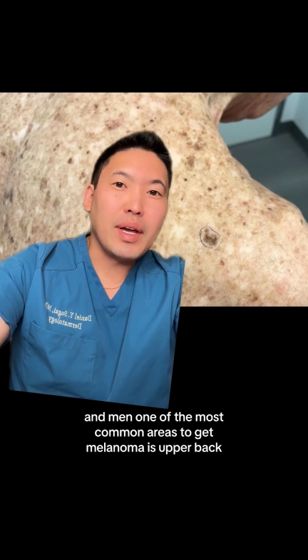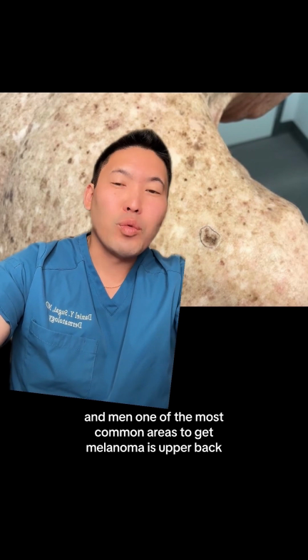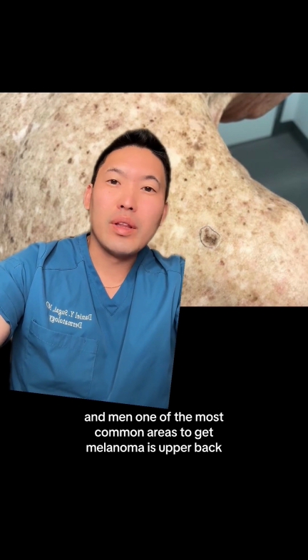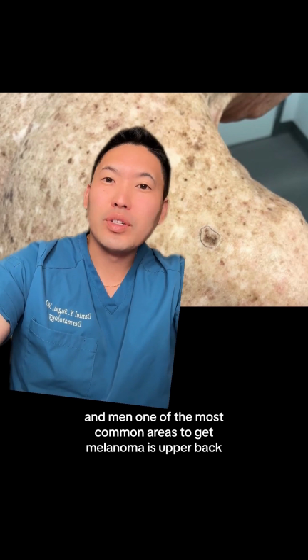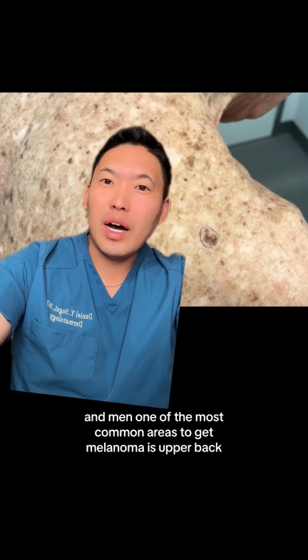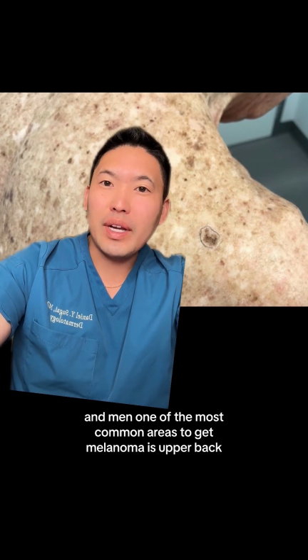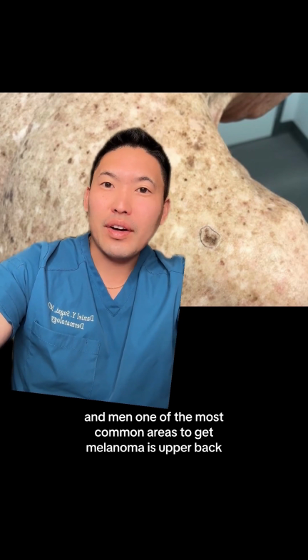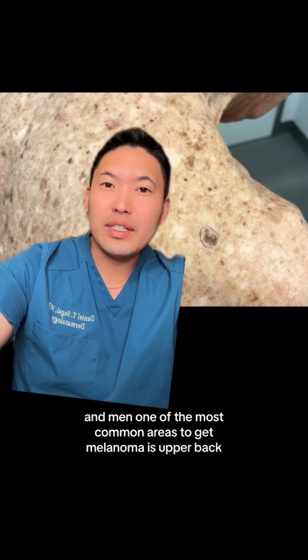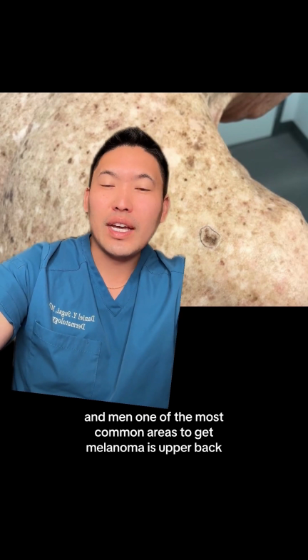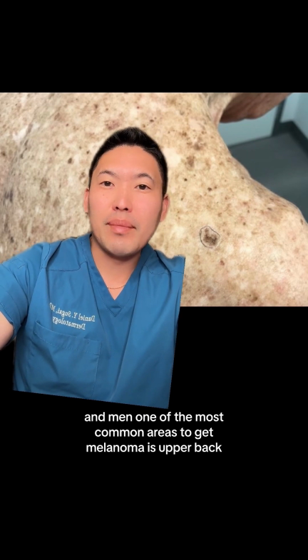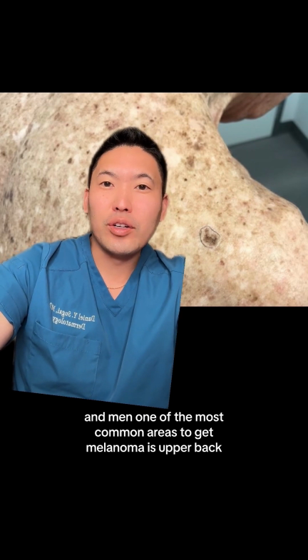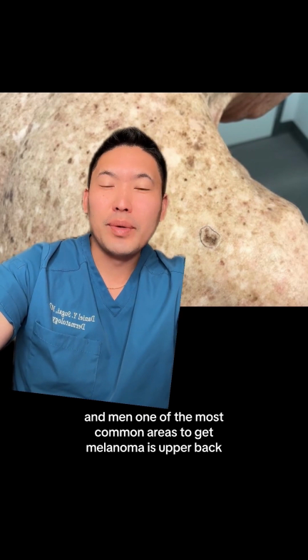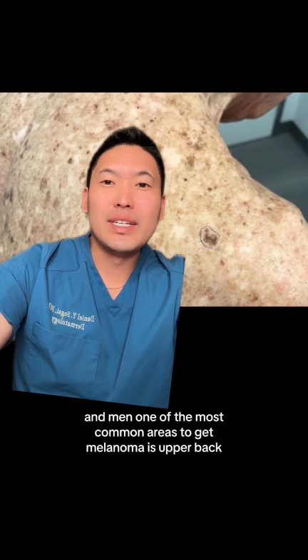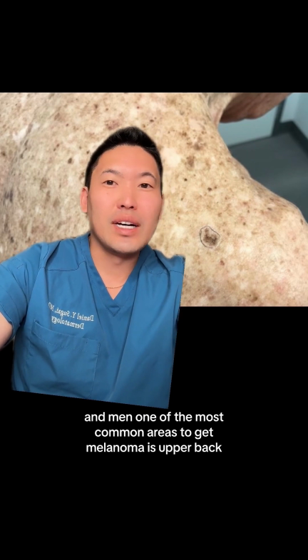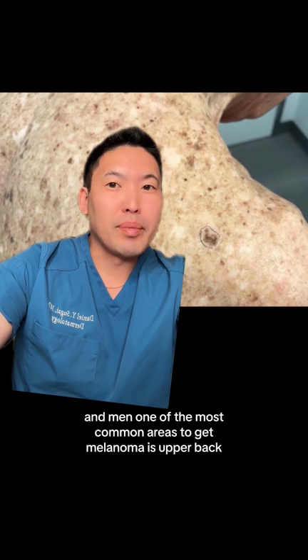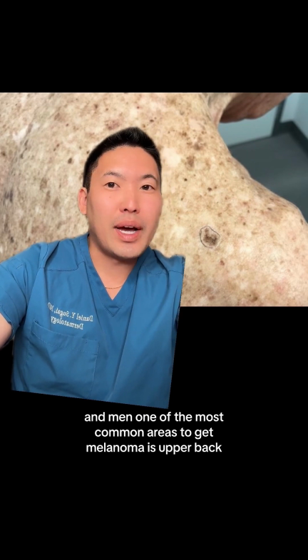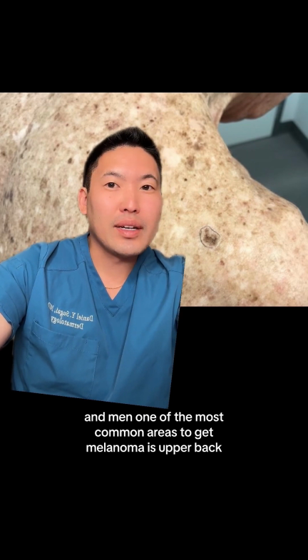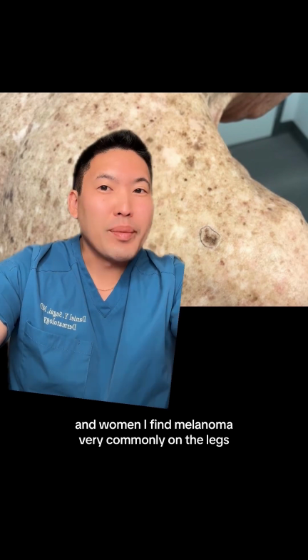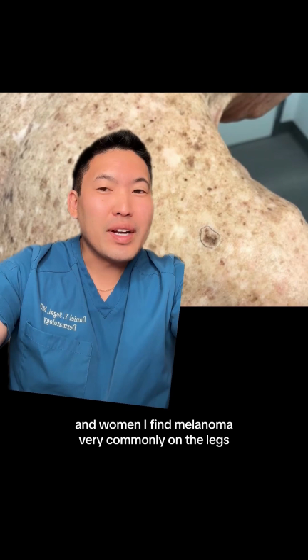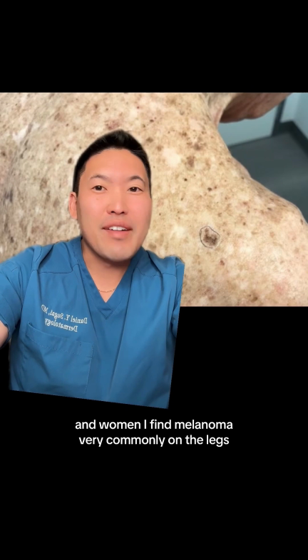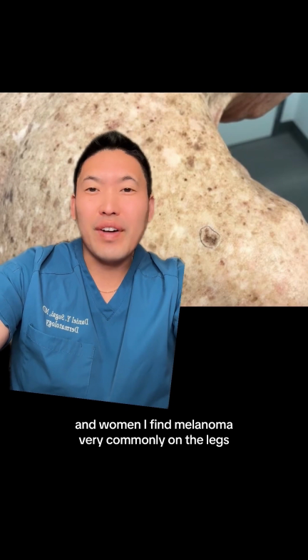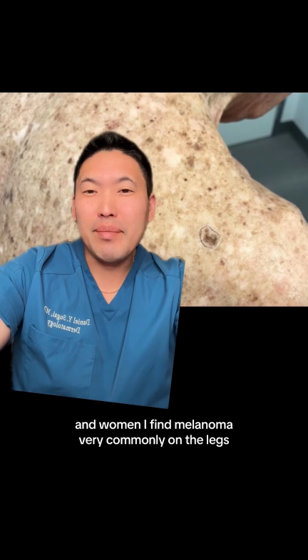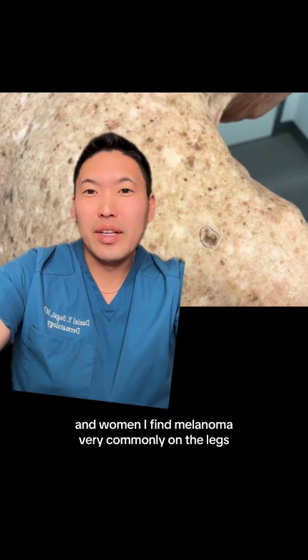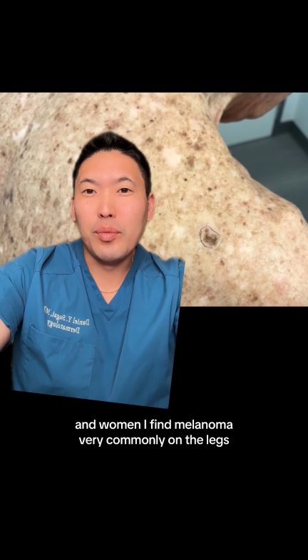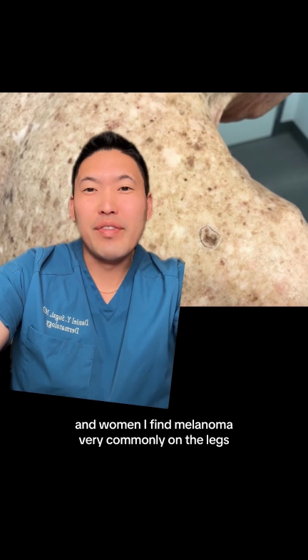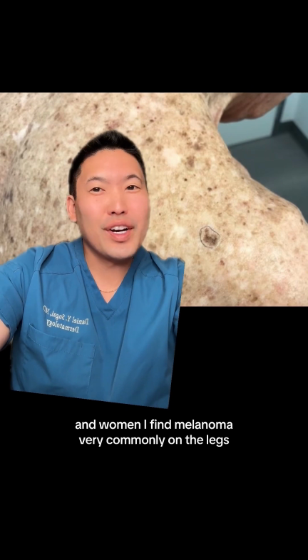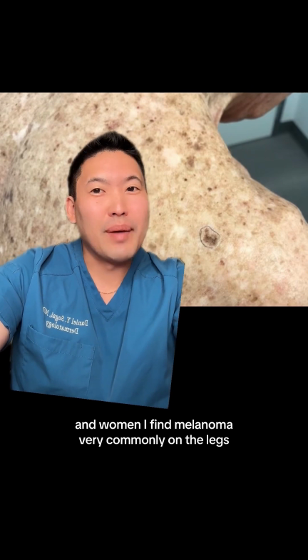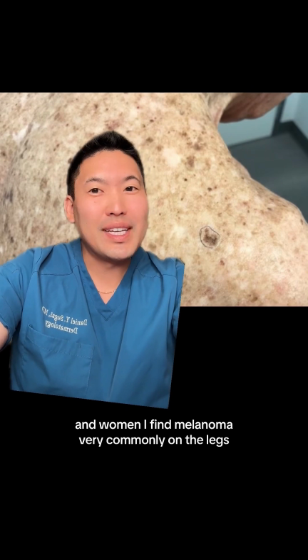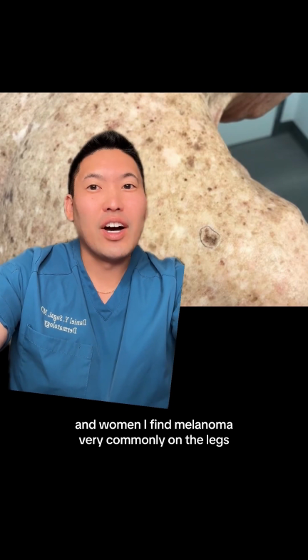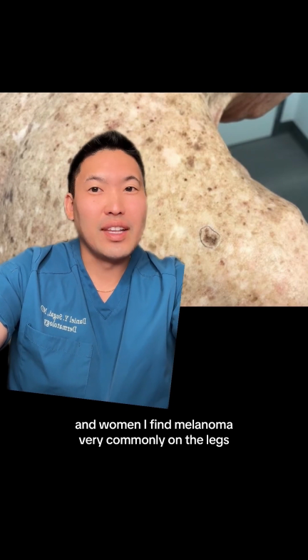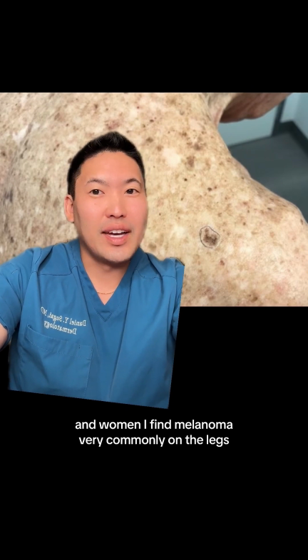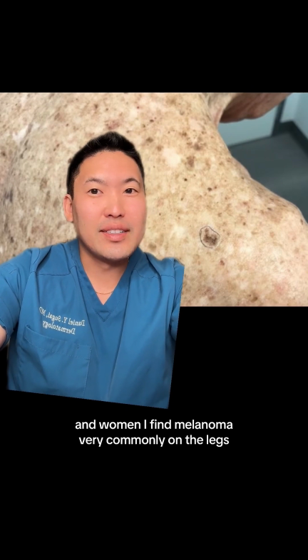In men, one of the most common areas to get melanoma is the upper back. In women, I find melanoma very commonly on the legs.